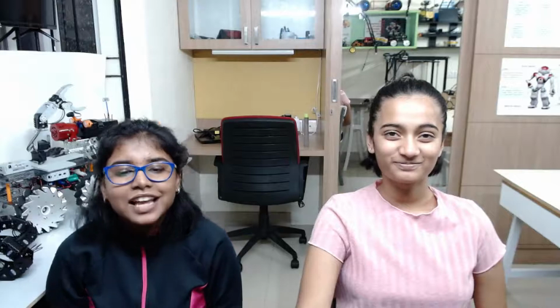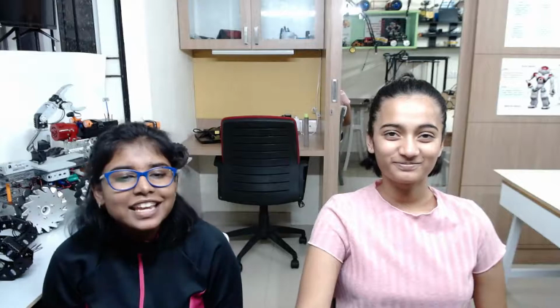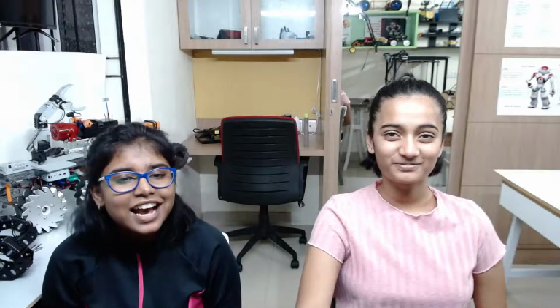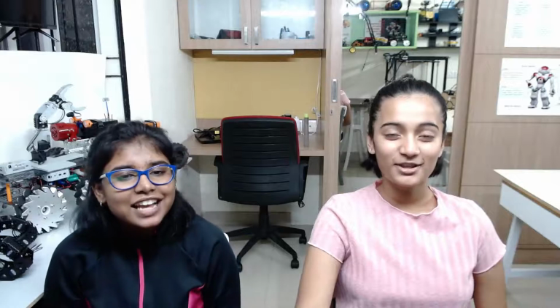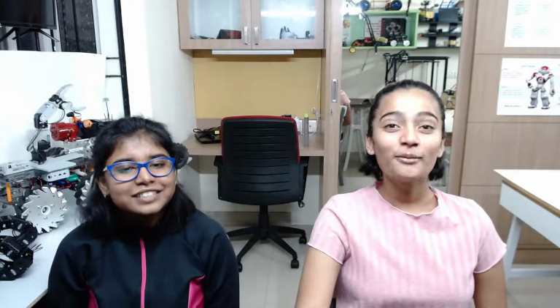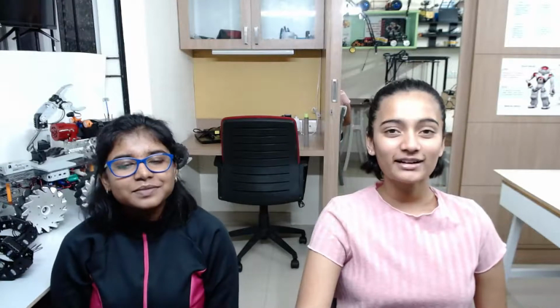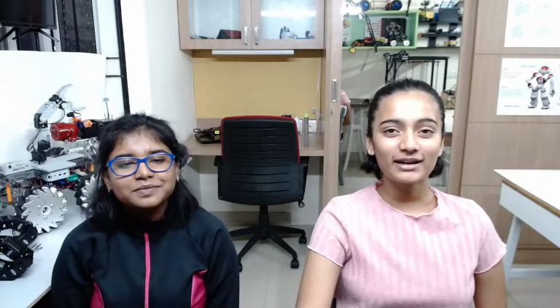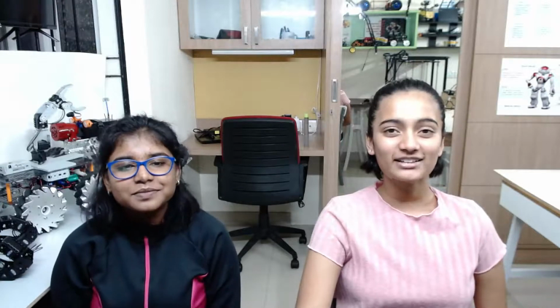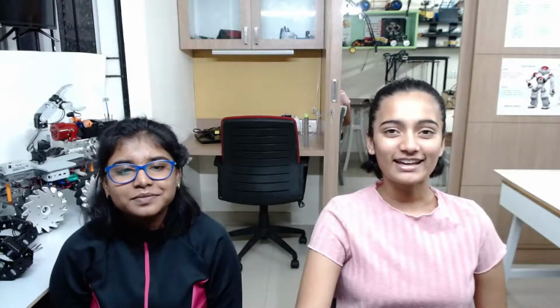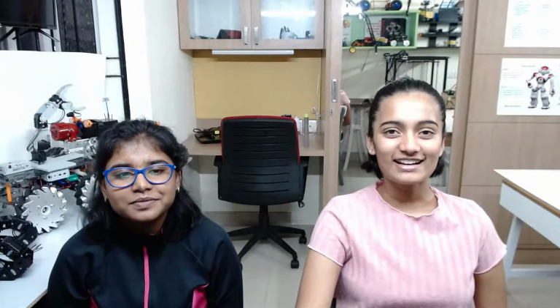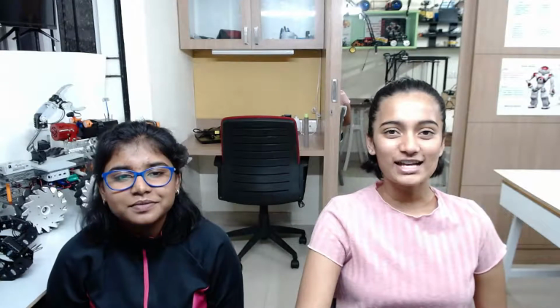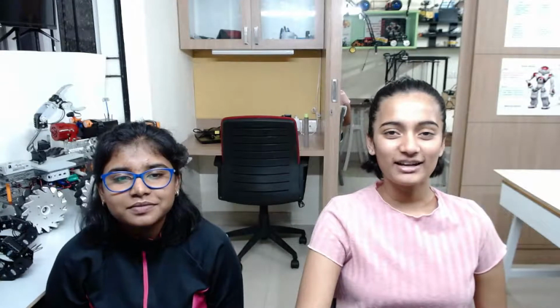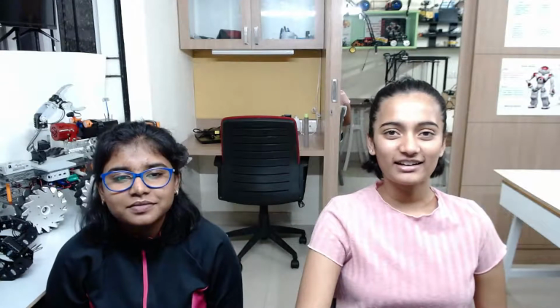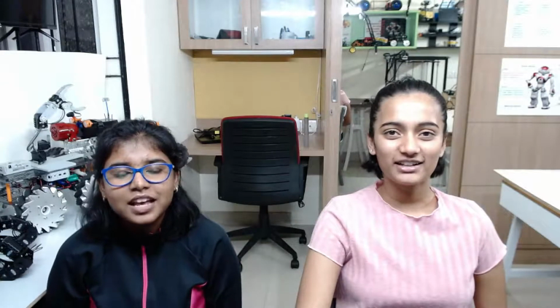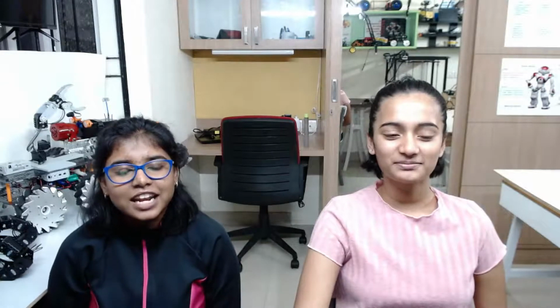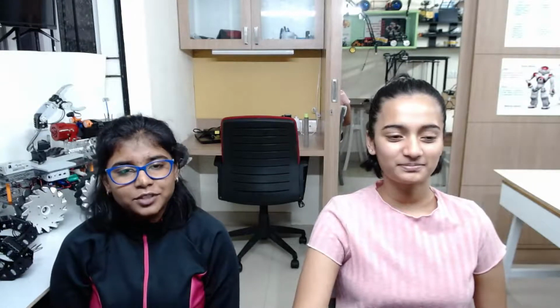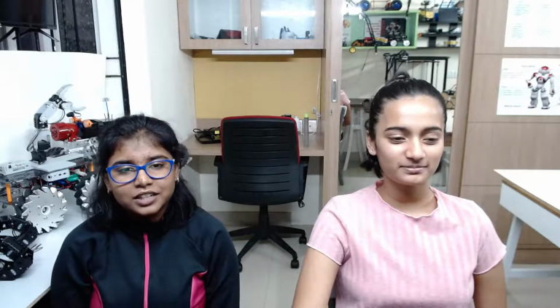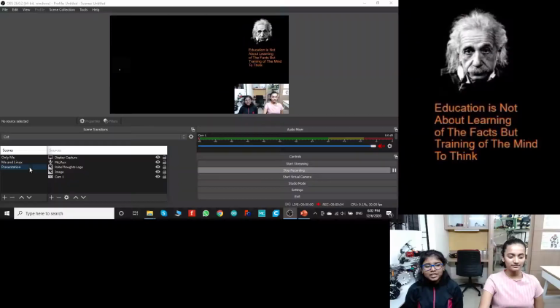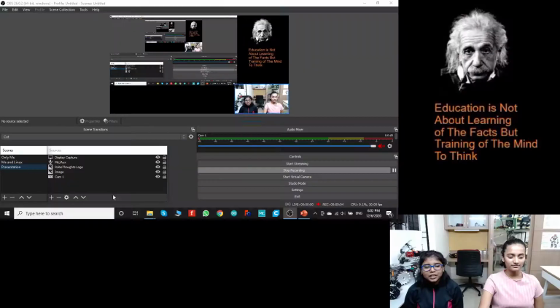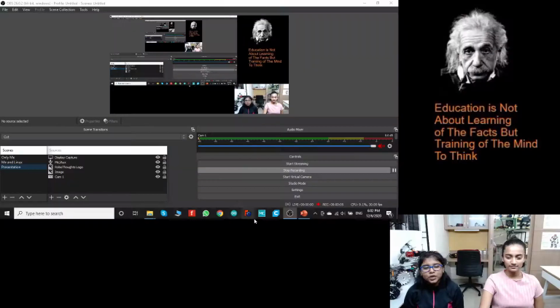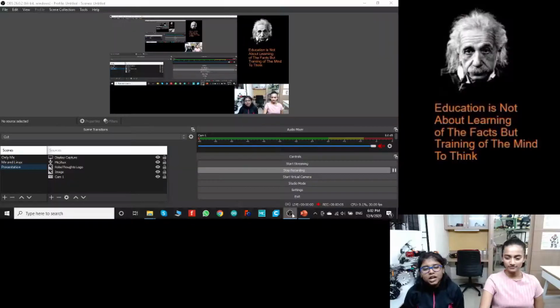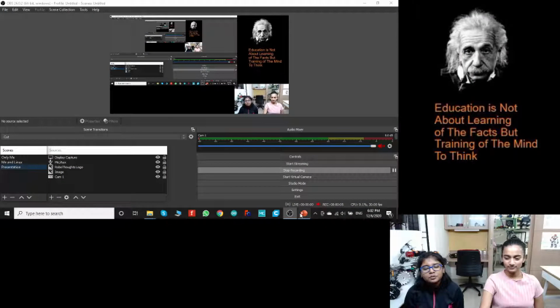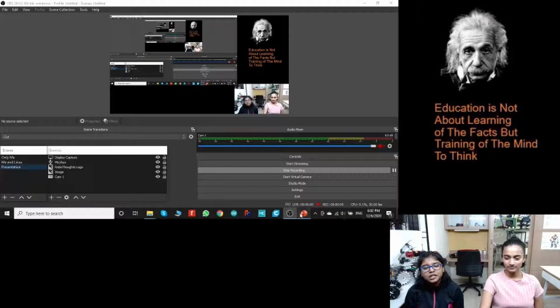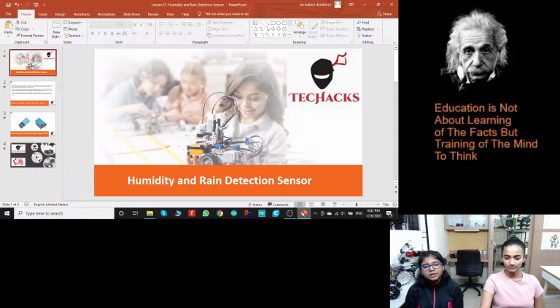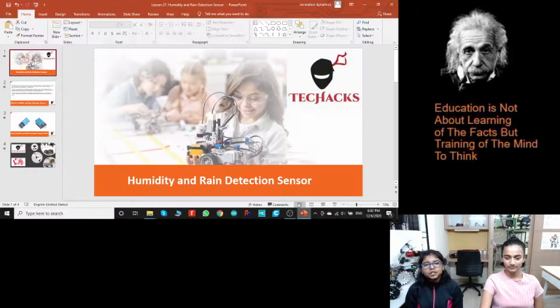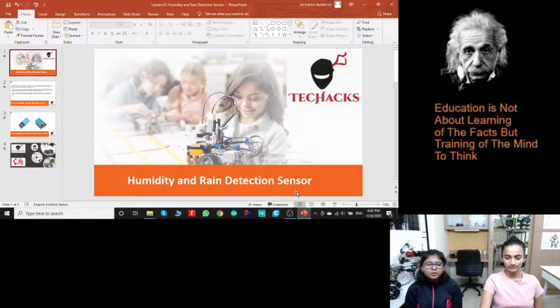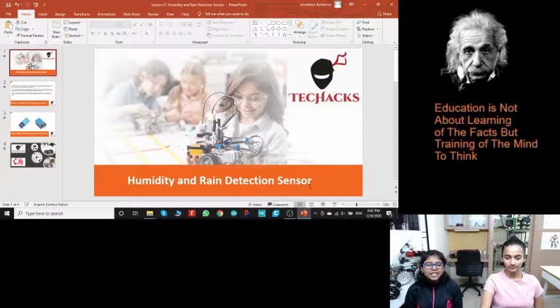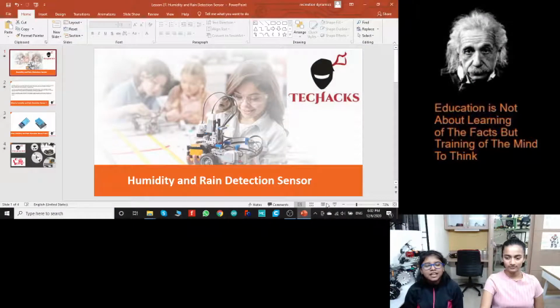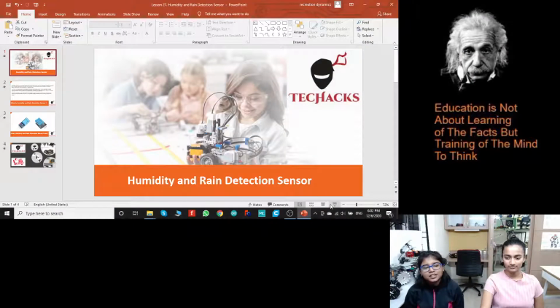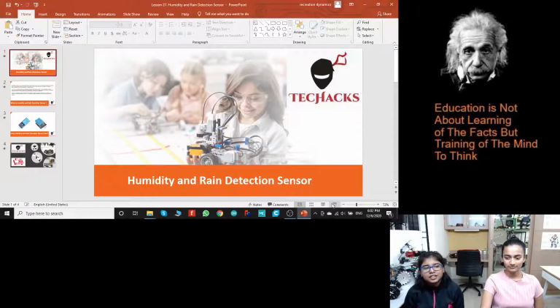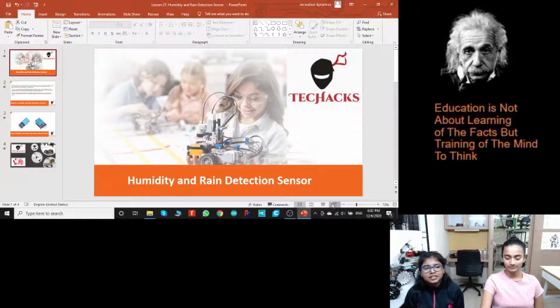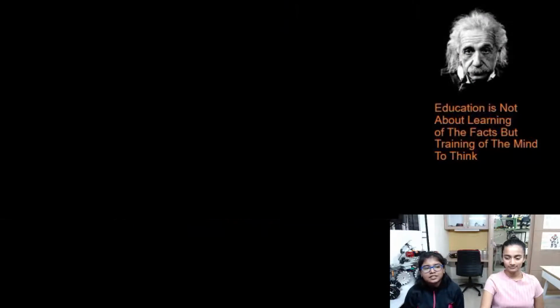Hey guys! Welcome back to TechHacks. I am Lekha and I am Trisha, and today we are going to be learning about humidity and rain detection sensors.